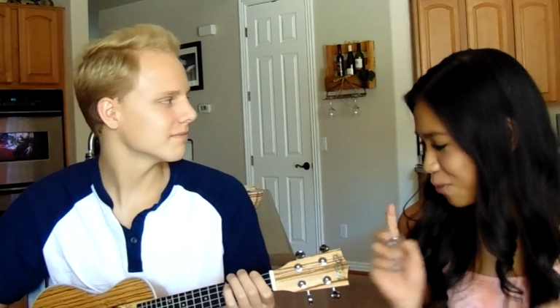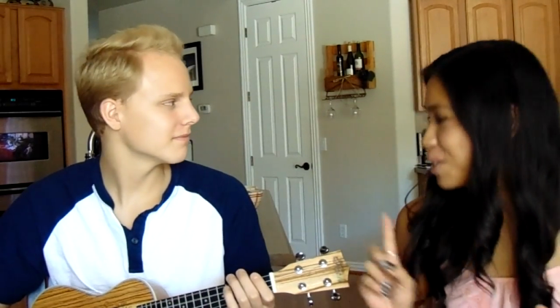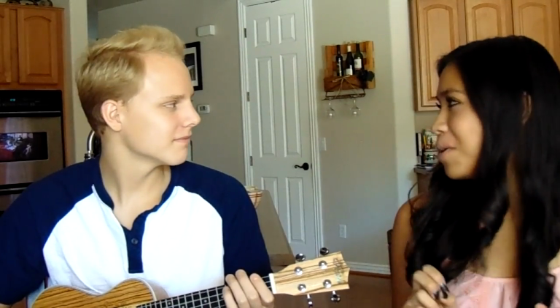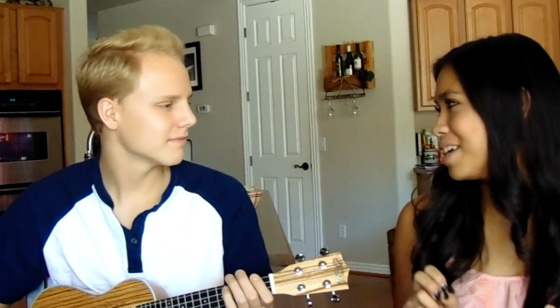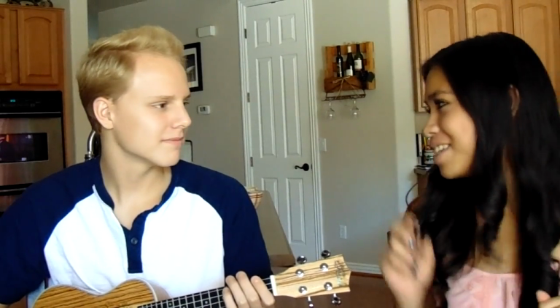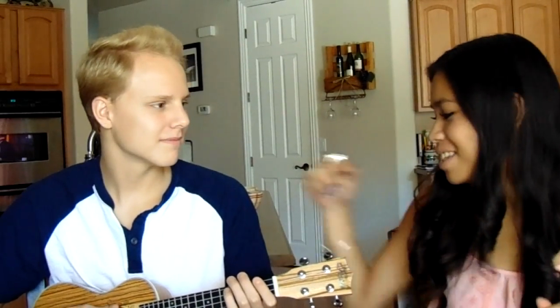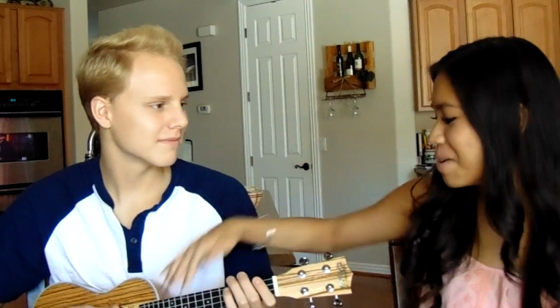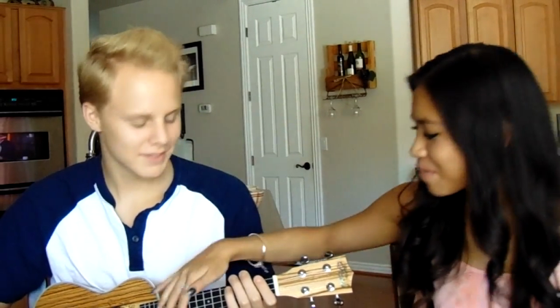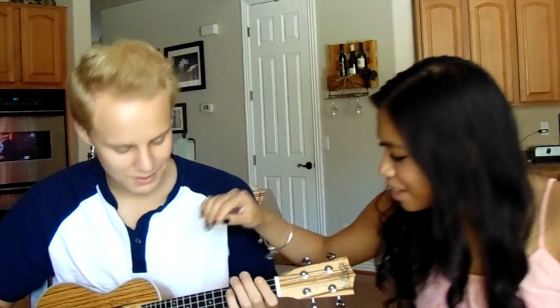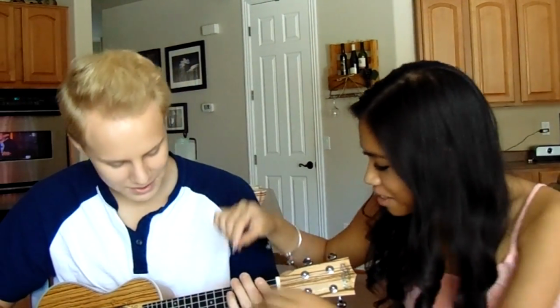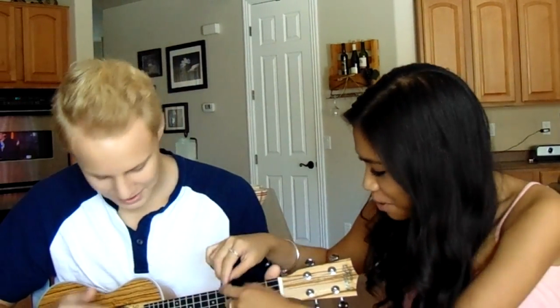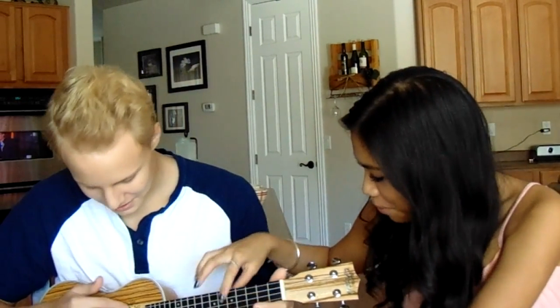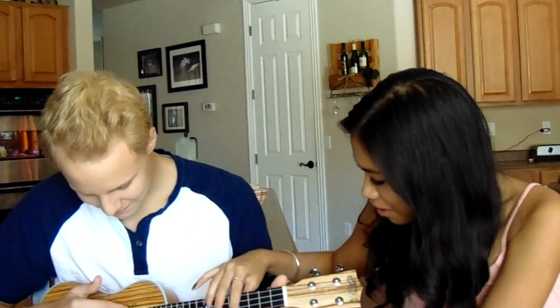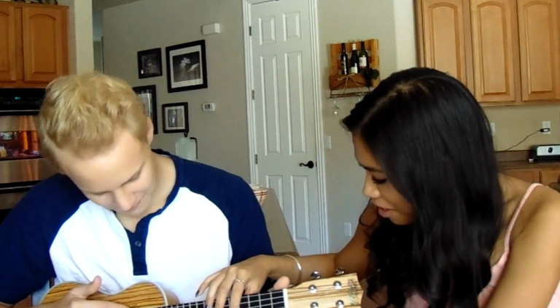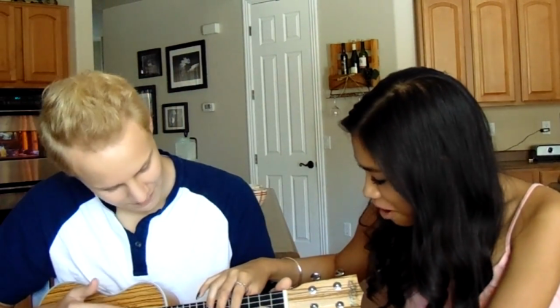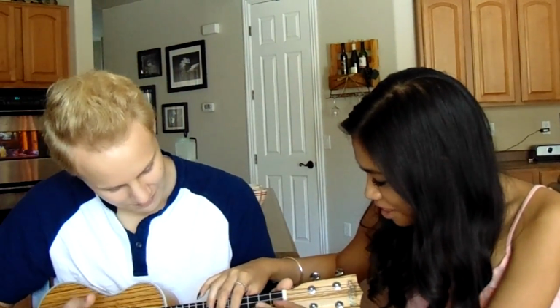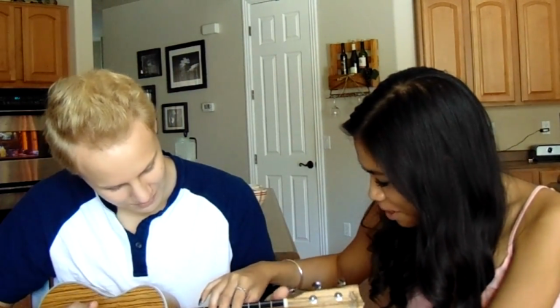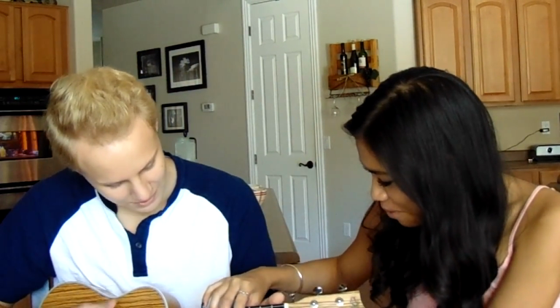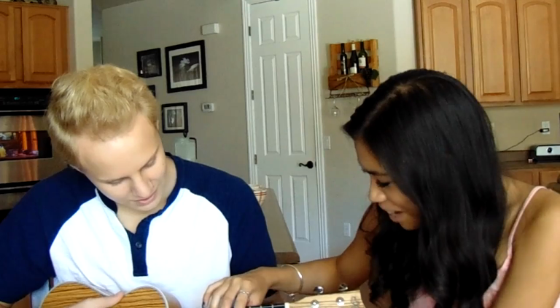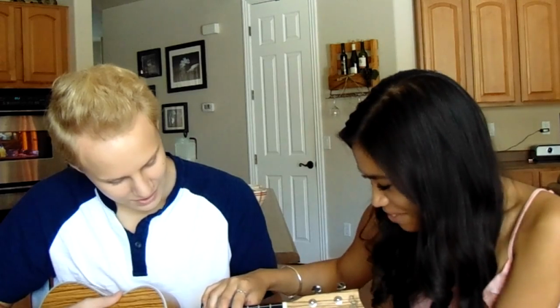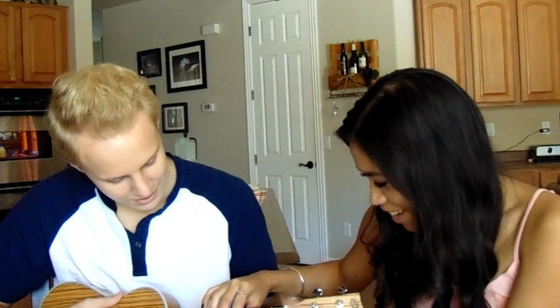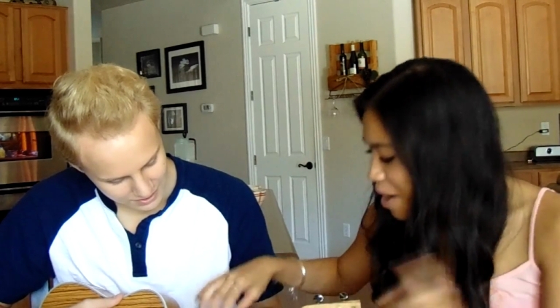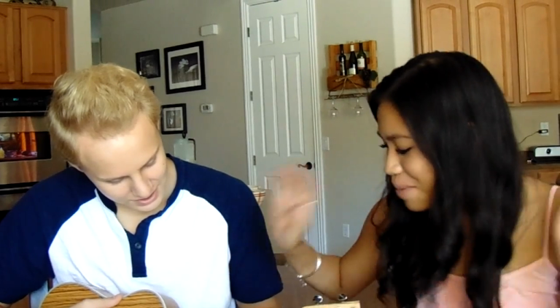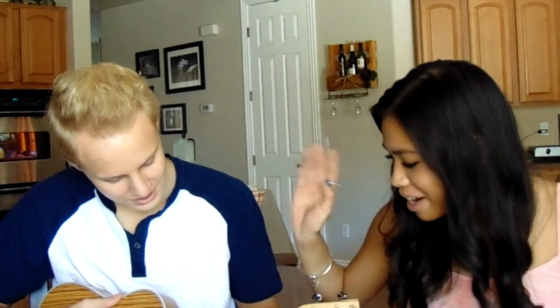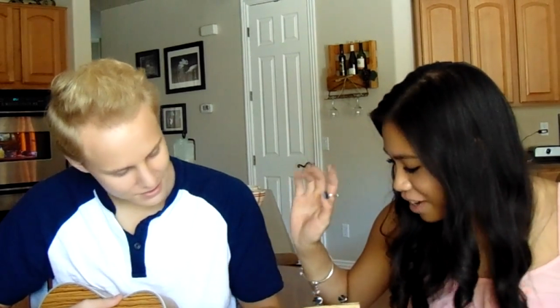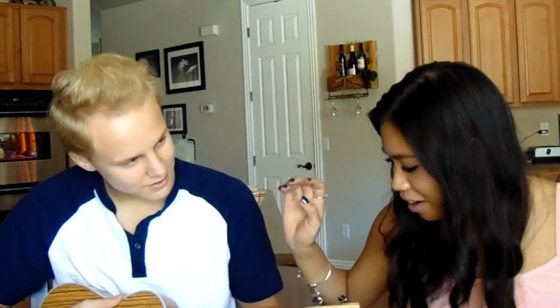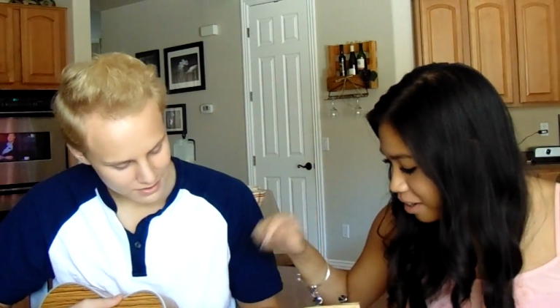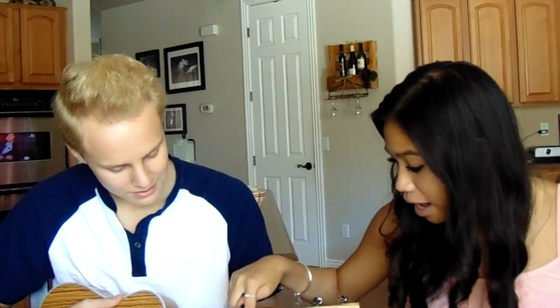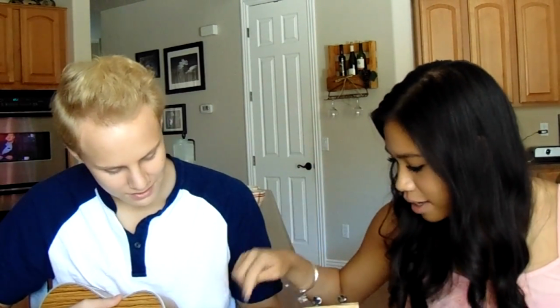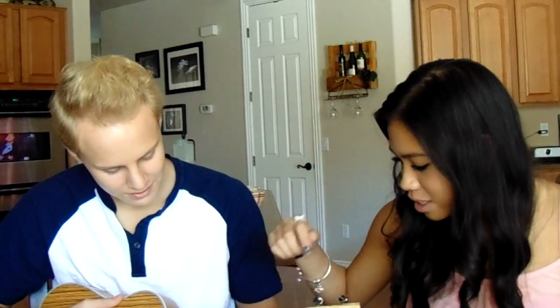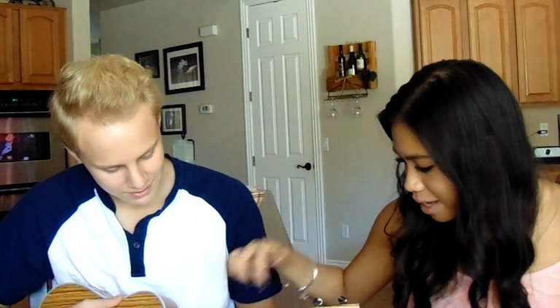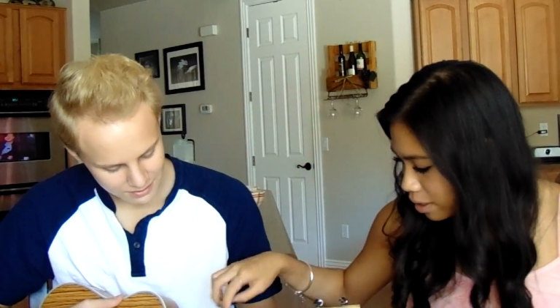So the first chord is a C. You're just going to put one finger. Pick any finger. Yeah, and it's just that one.